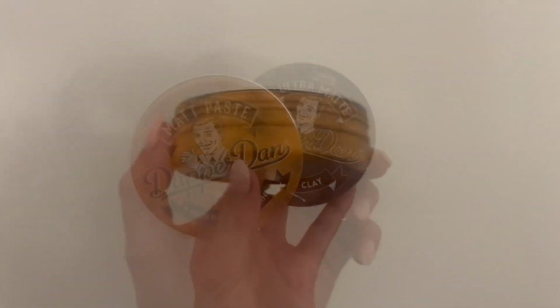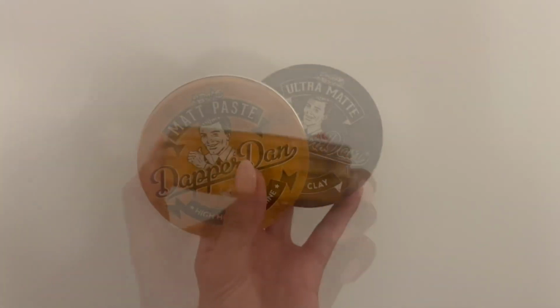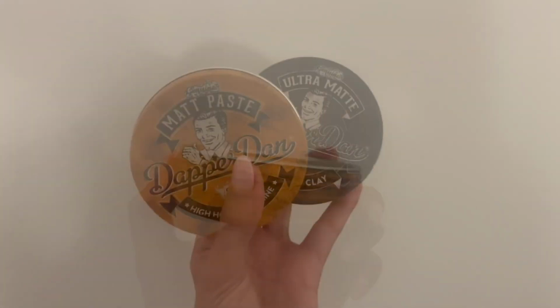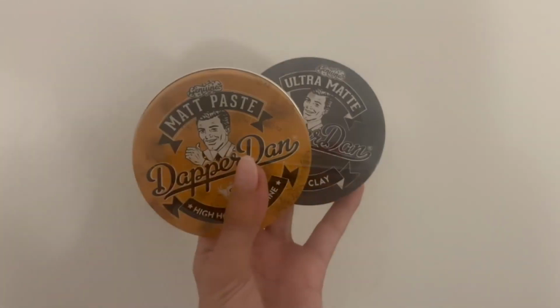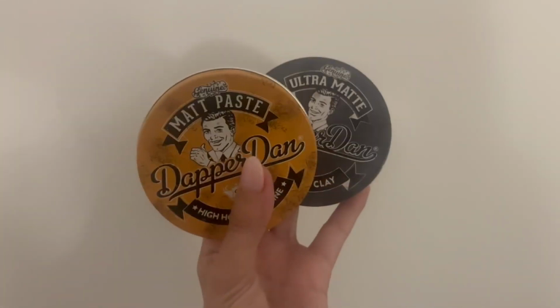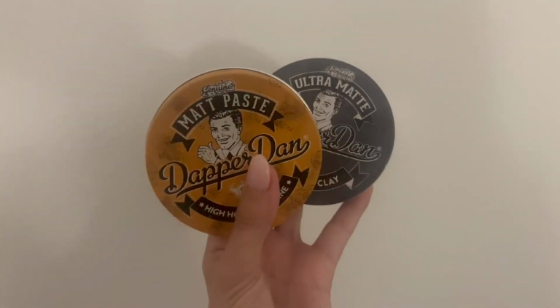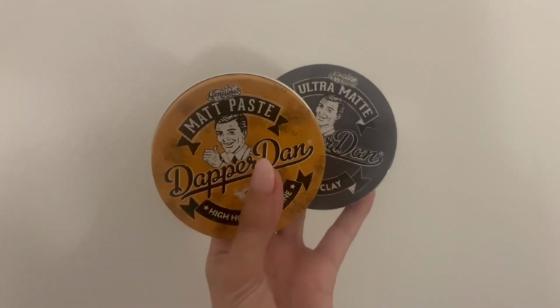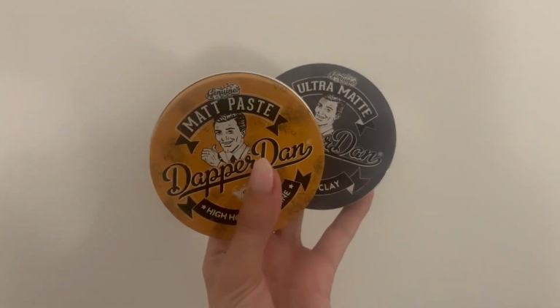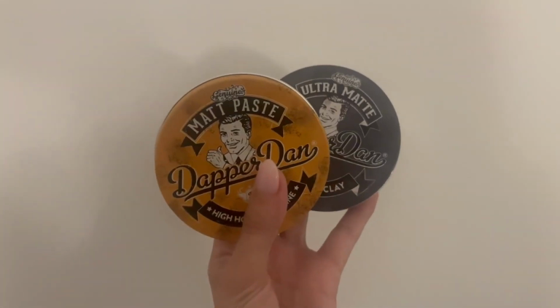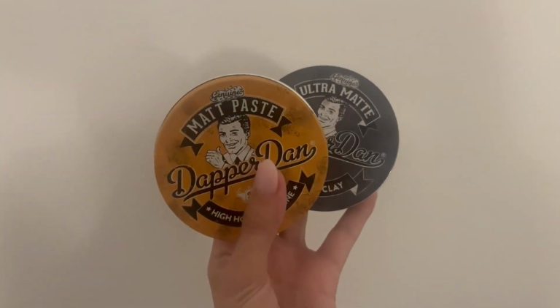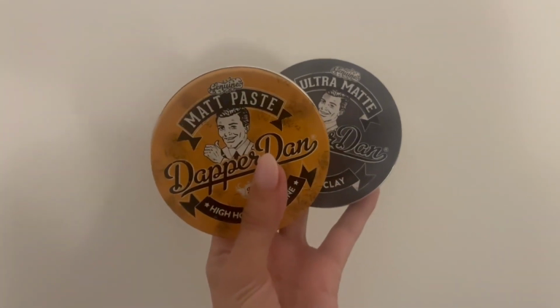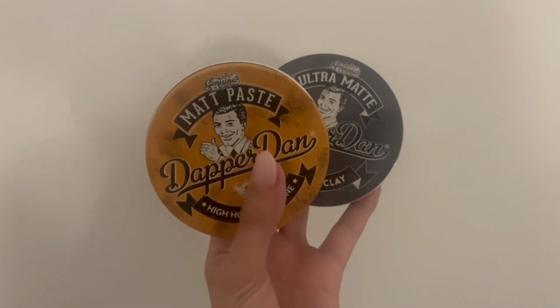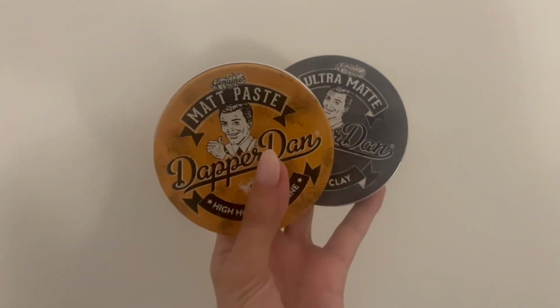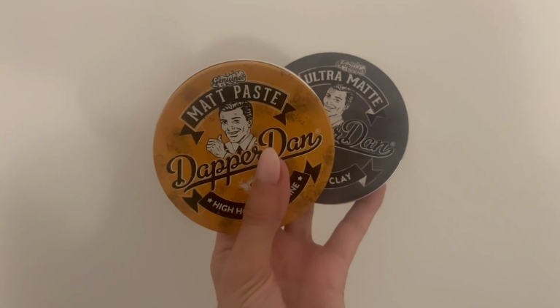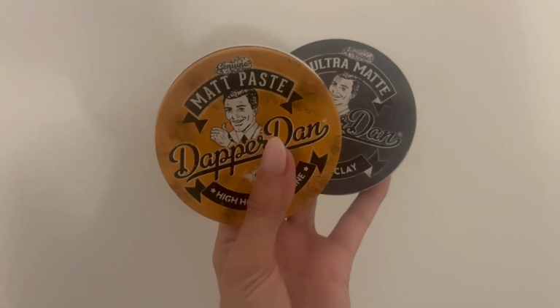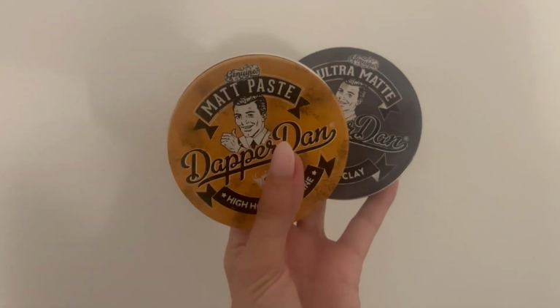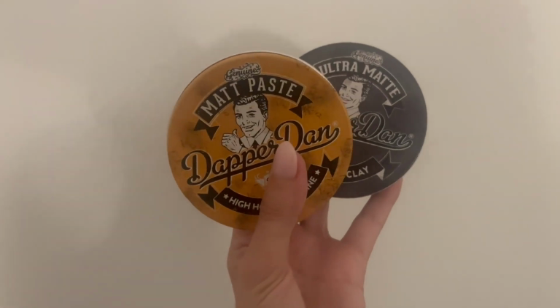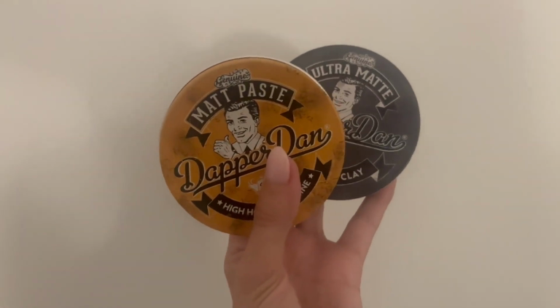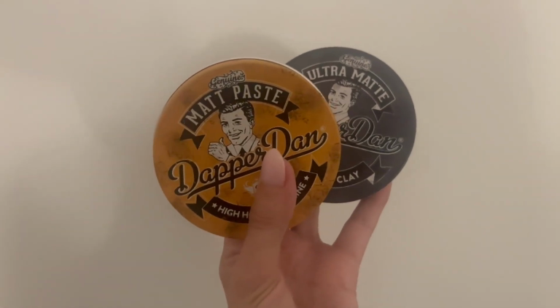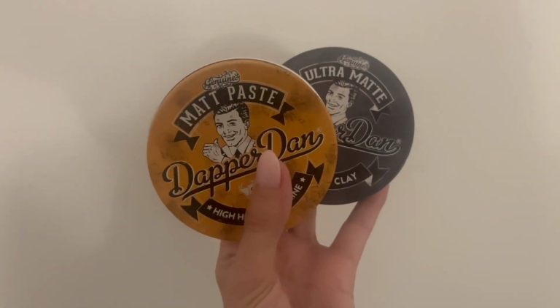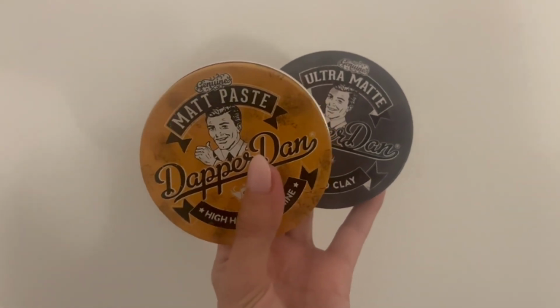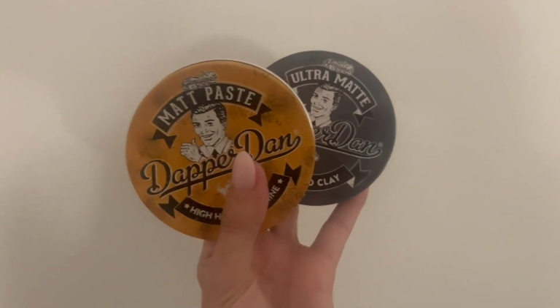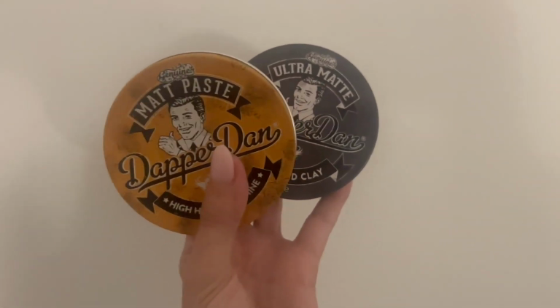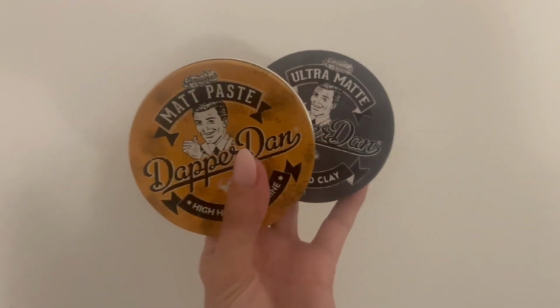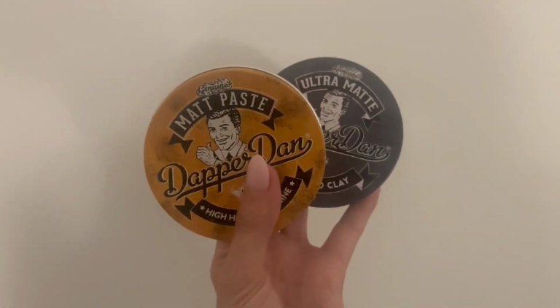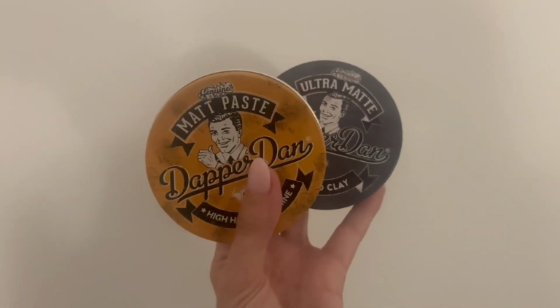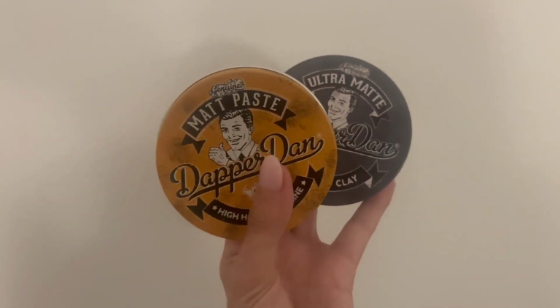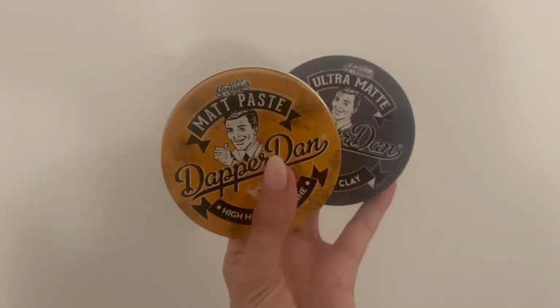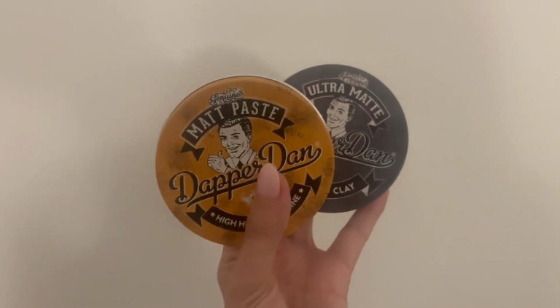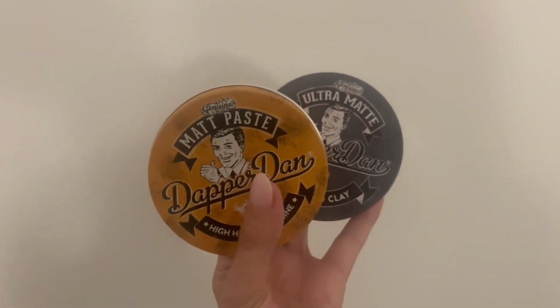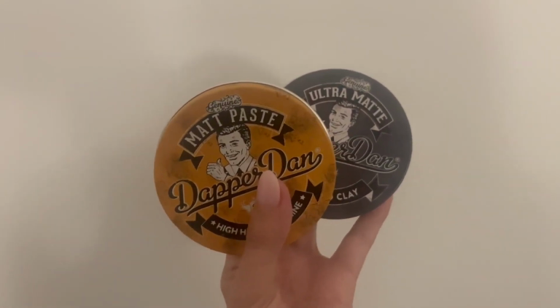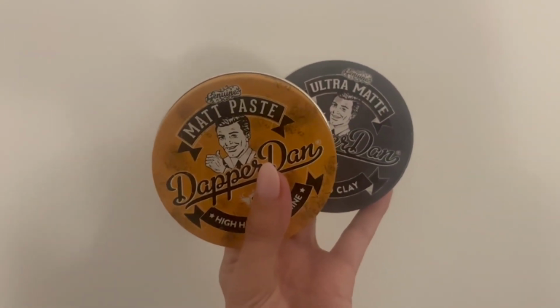I highly recommend the Dapper Dan paste to hold your hair nice and in place.